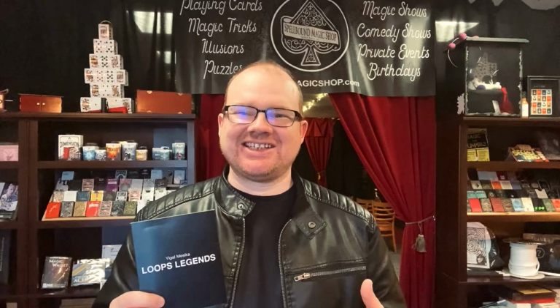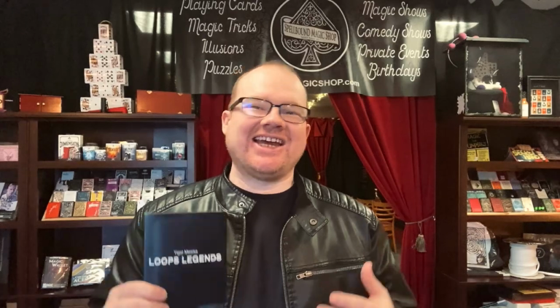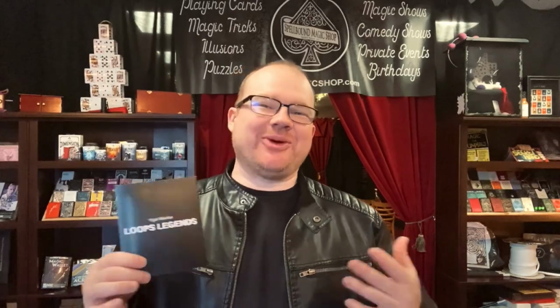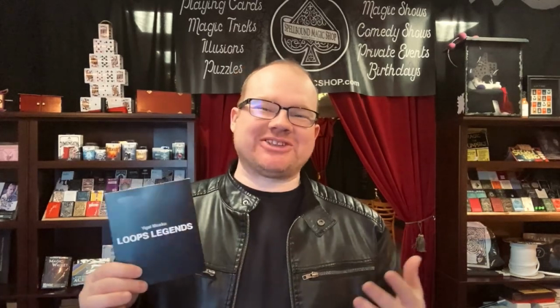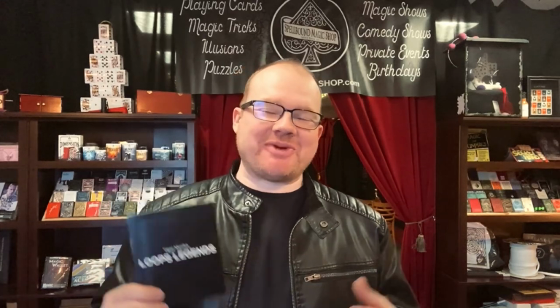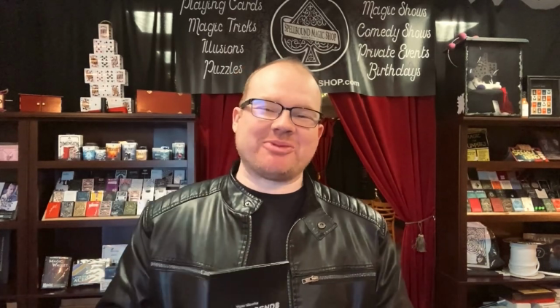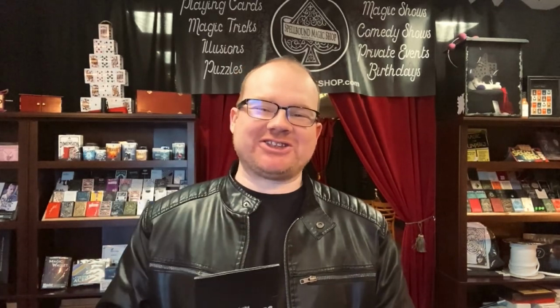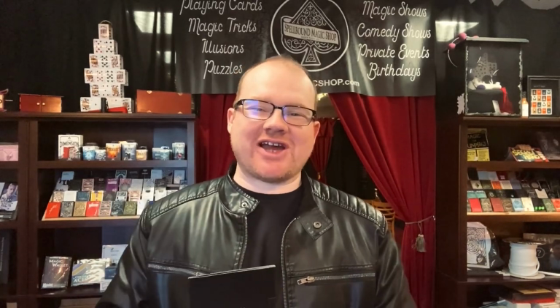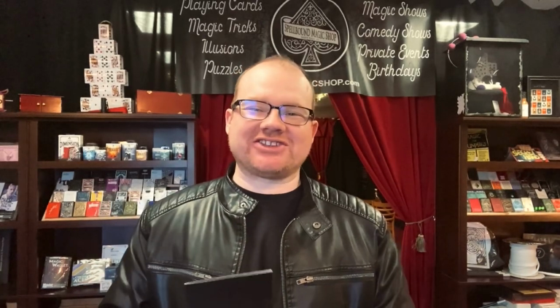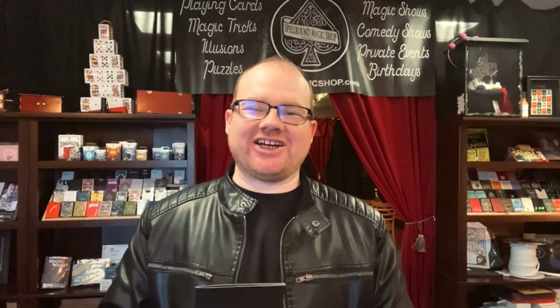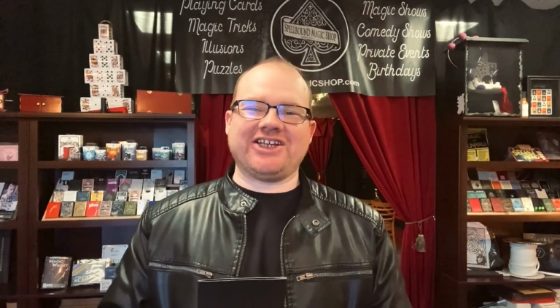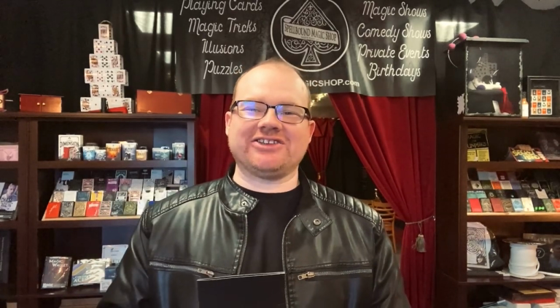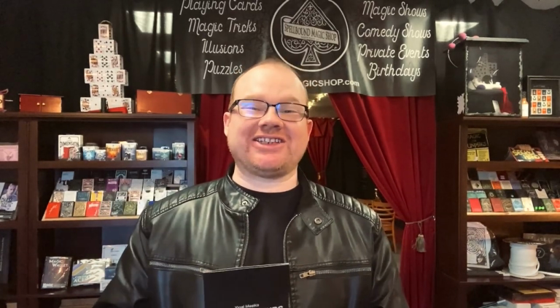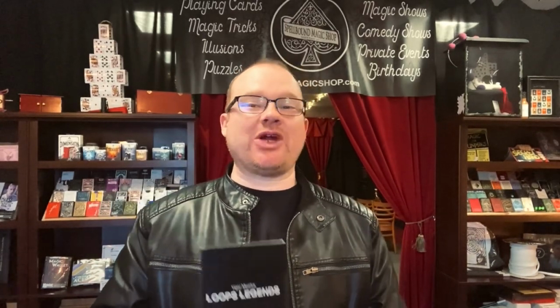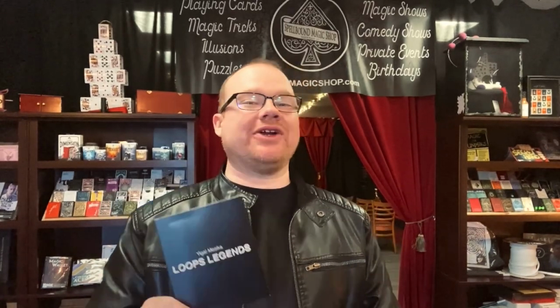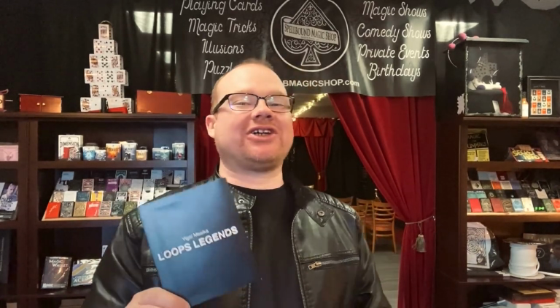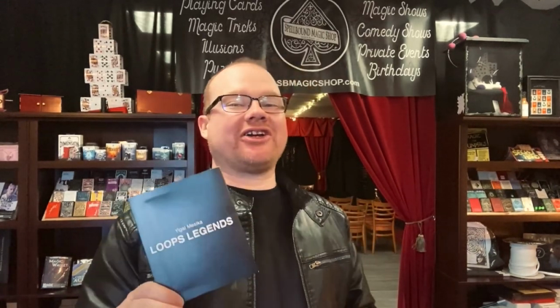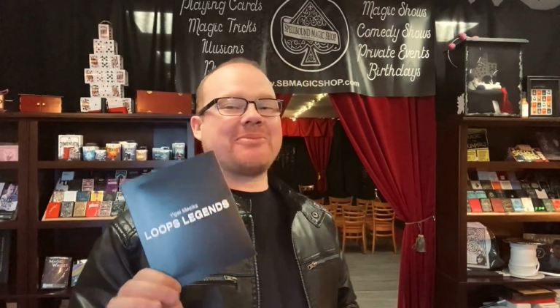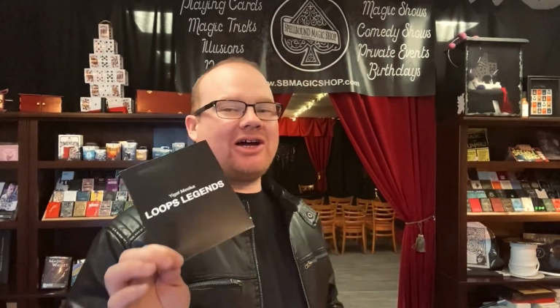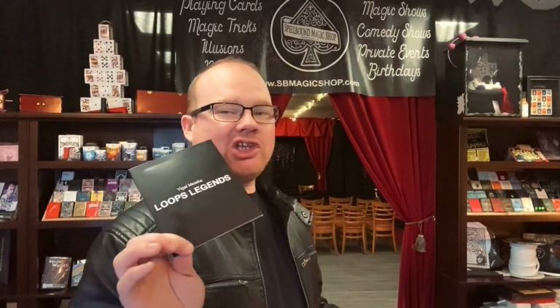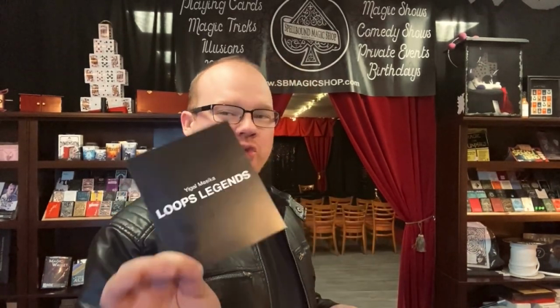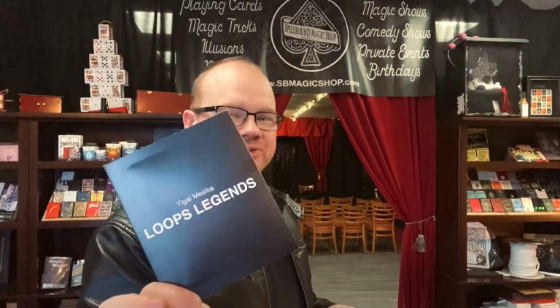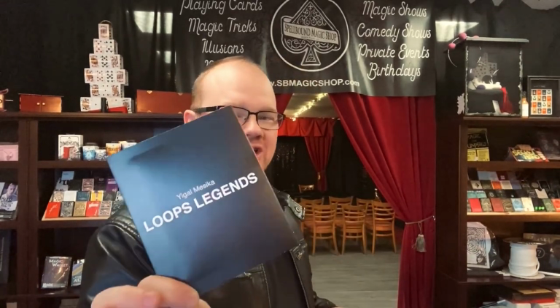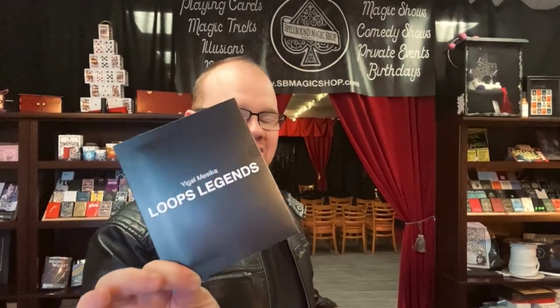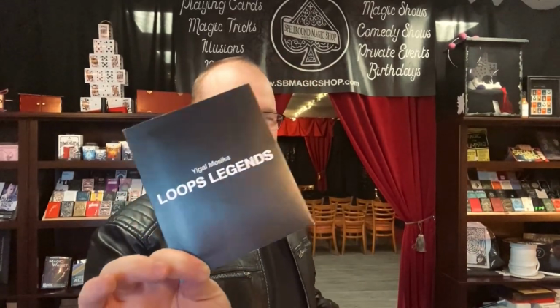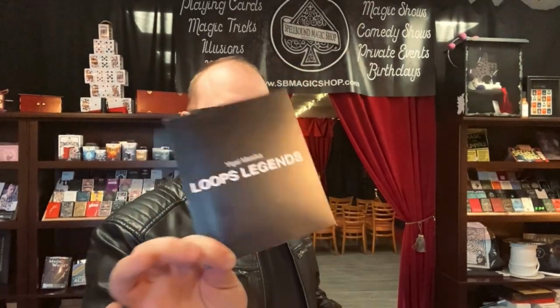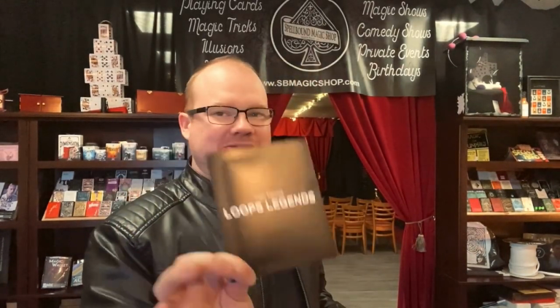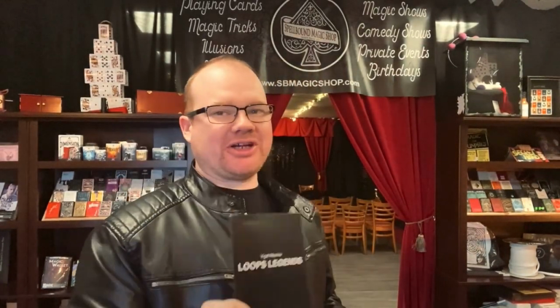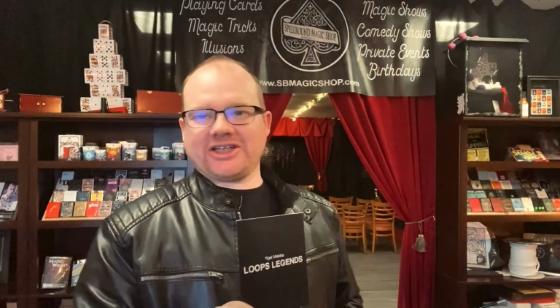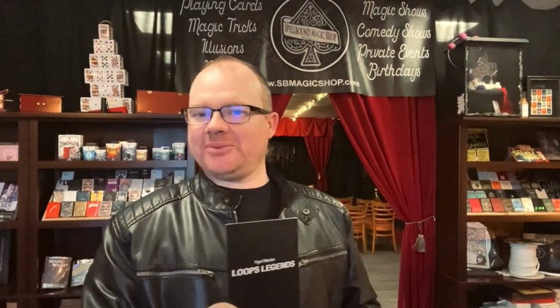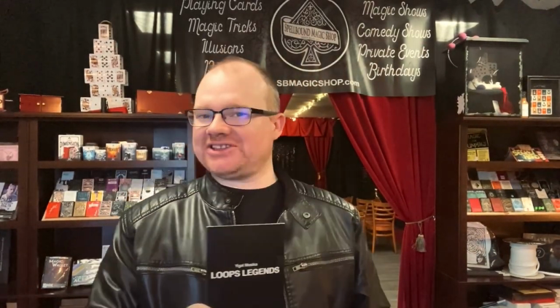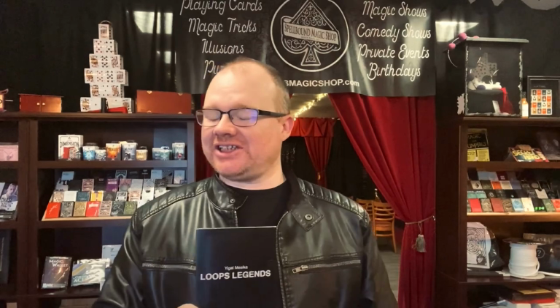Hey, what's up everybody? Travis Nye here. Today we are talking about Loops Legends by Yagel Masika.